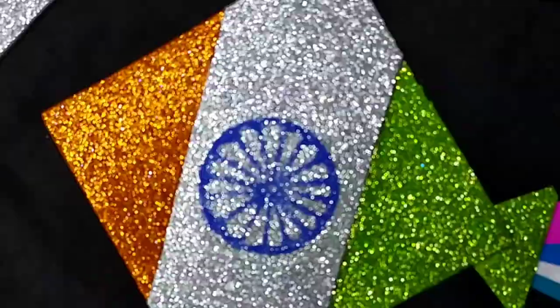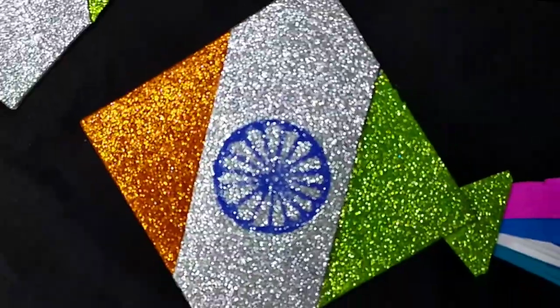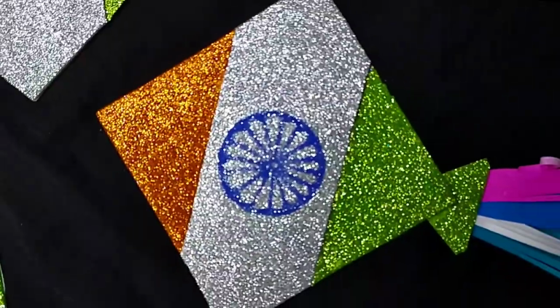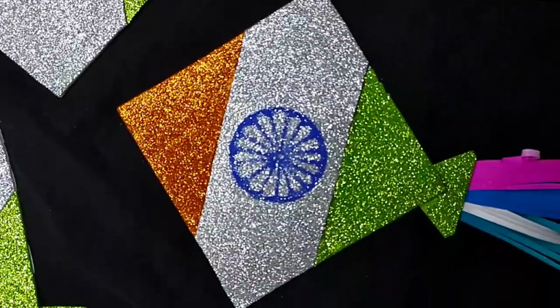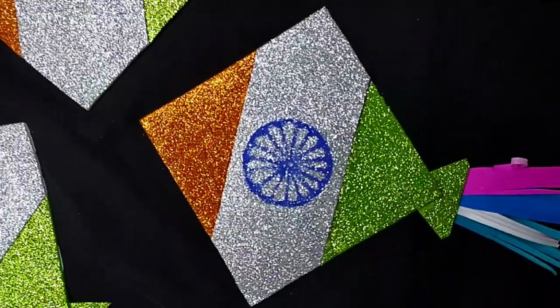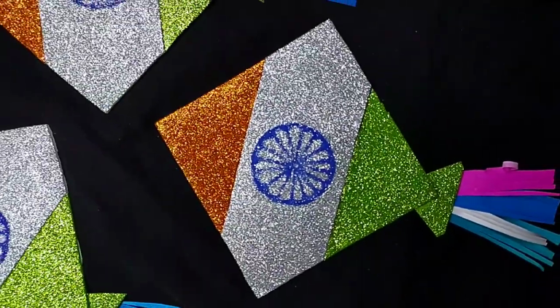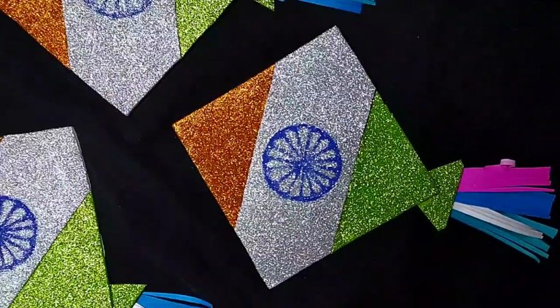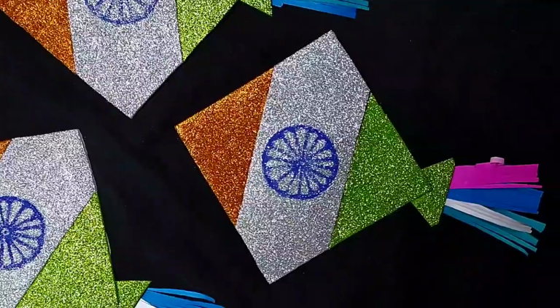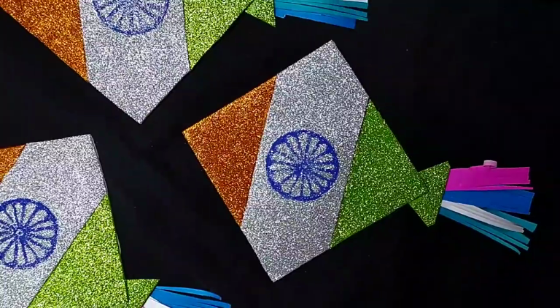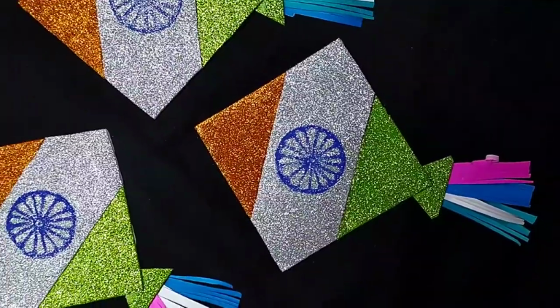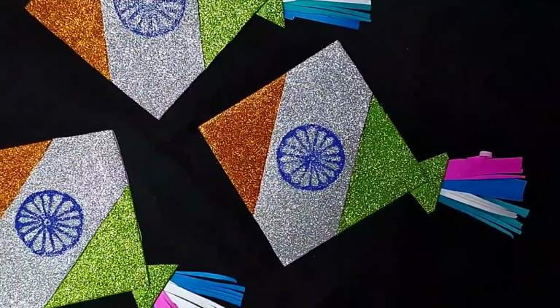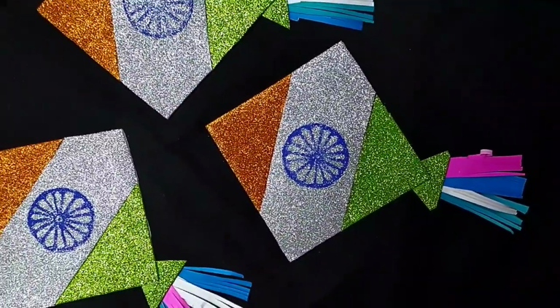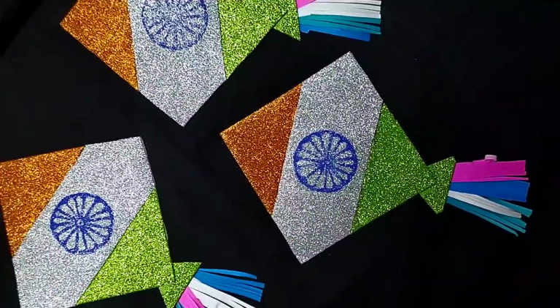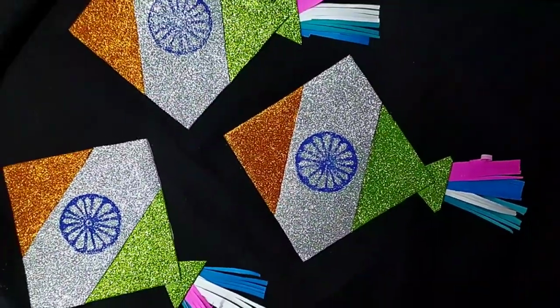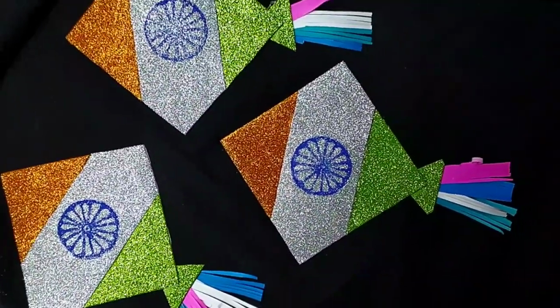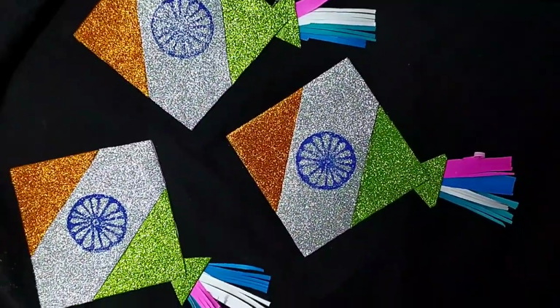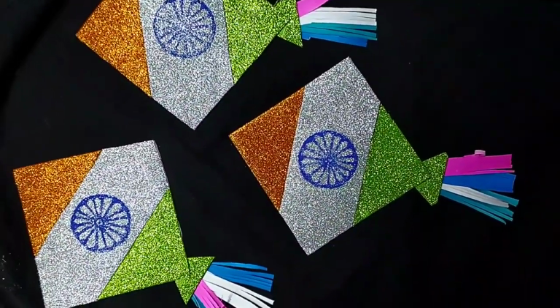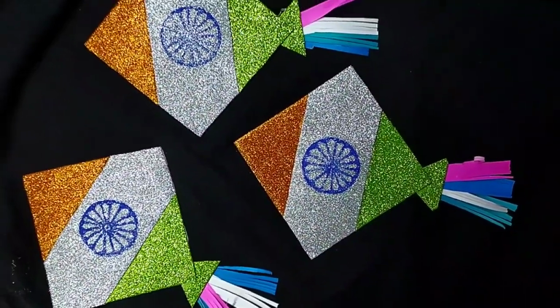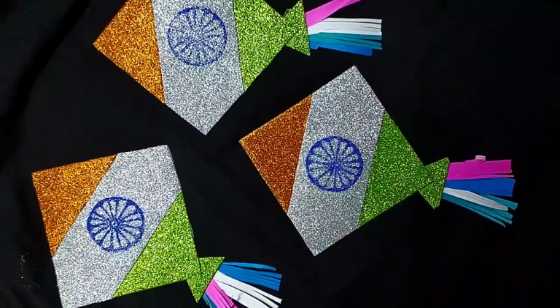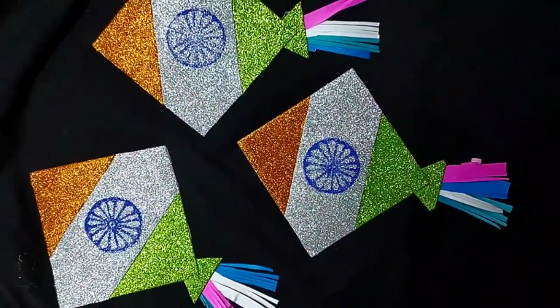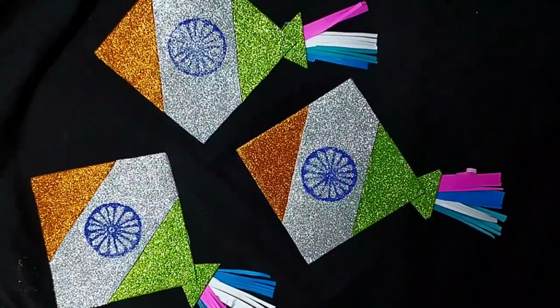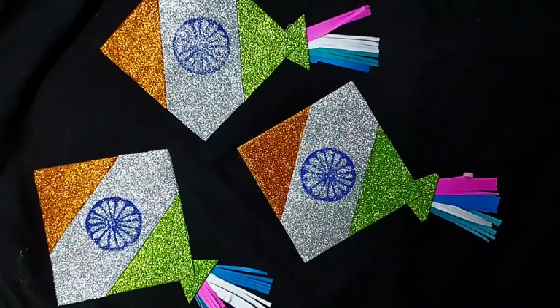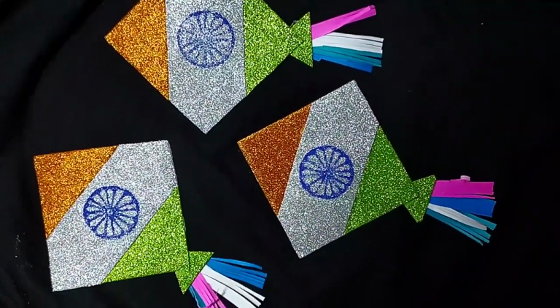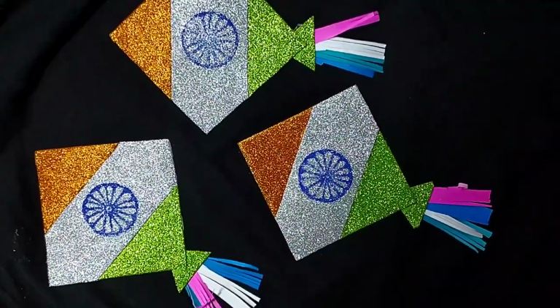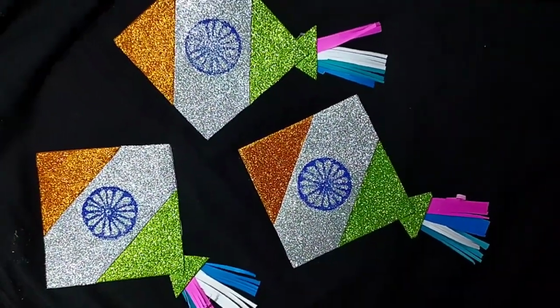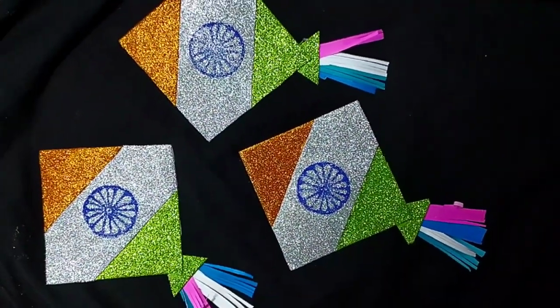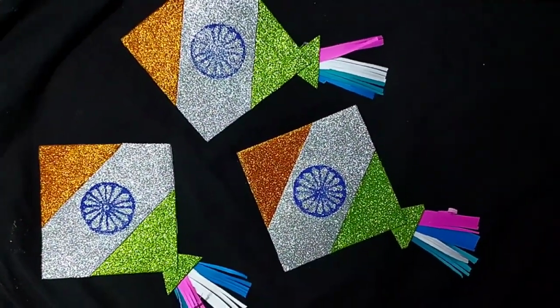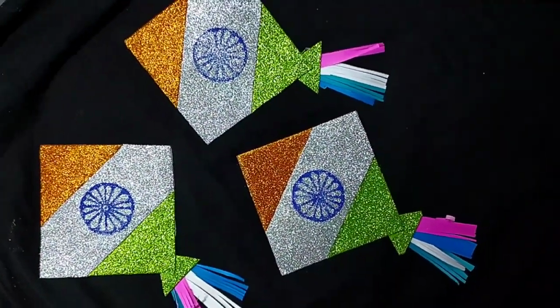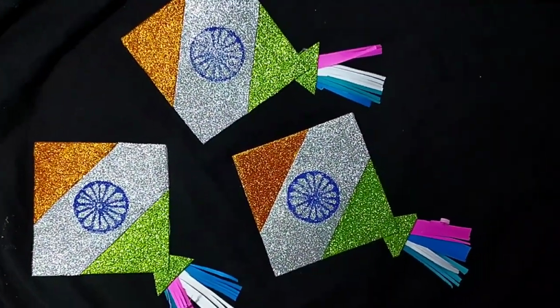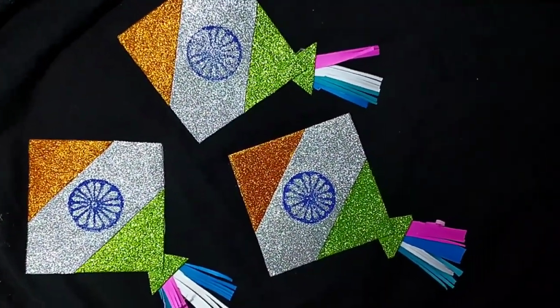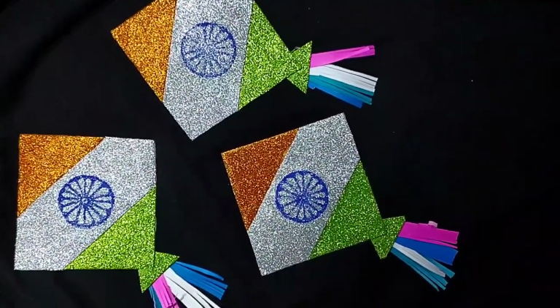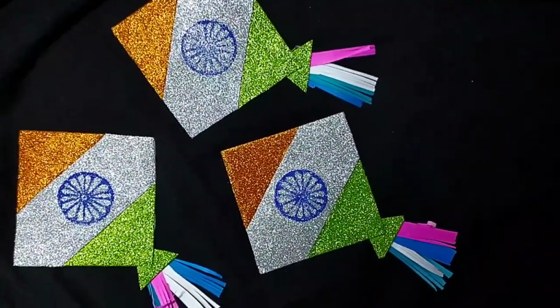I made 3 pieces of paper. If you want, you can make it differently.